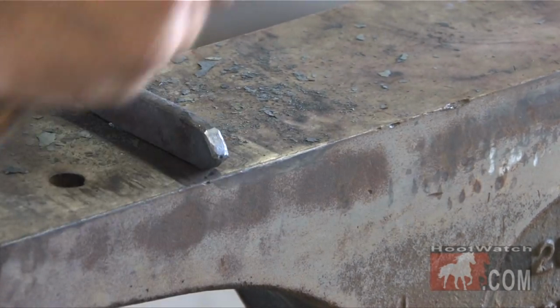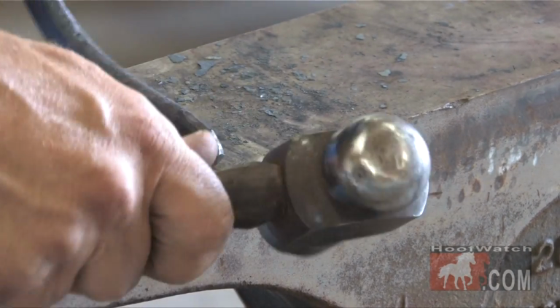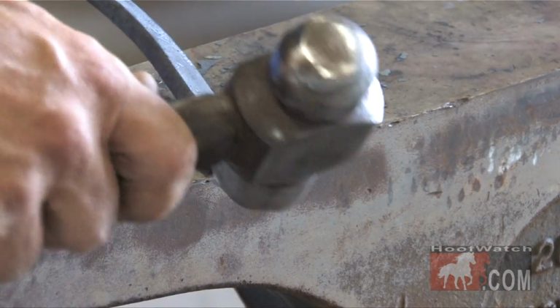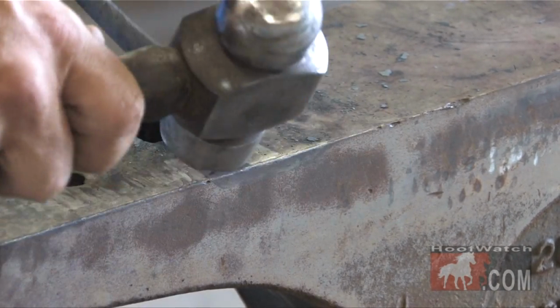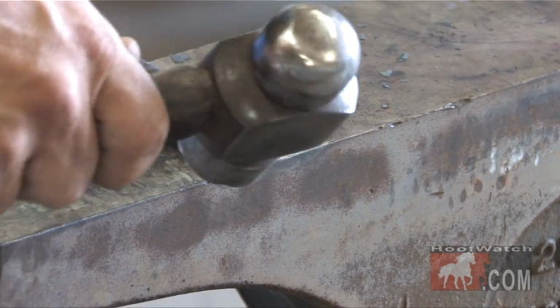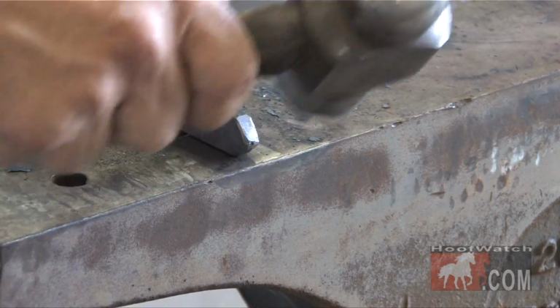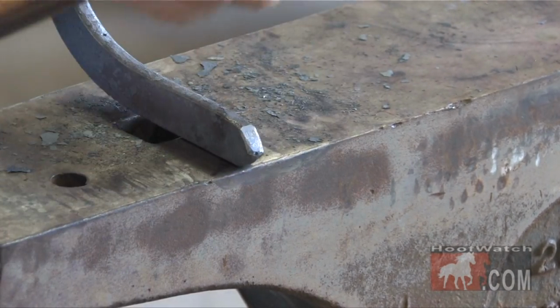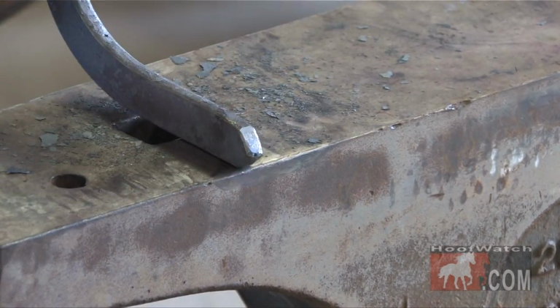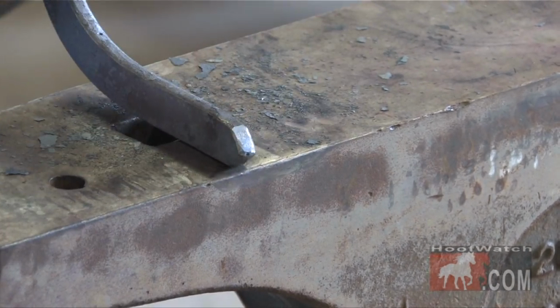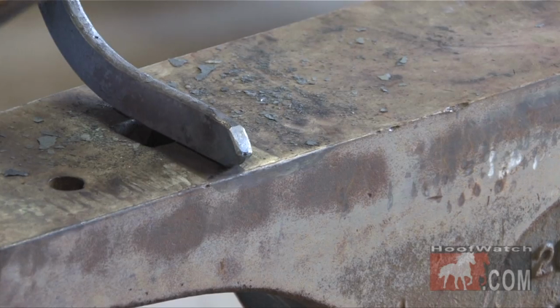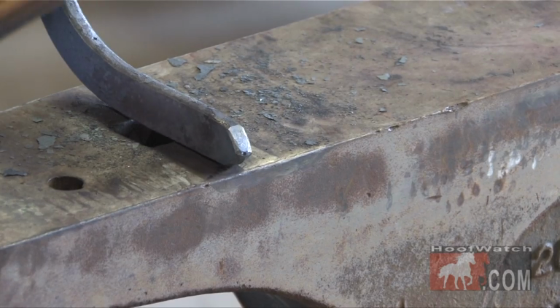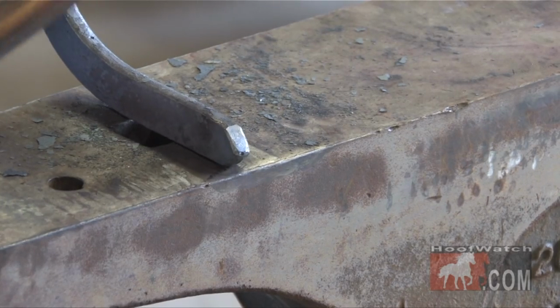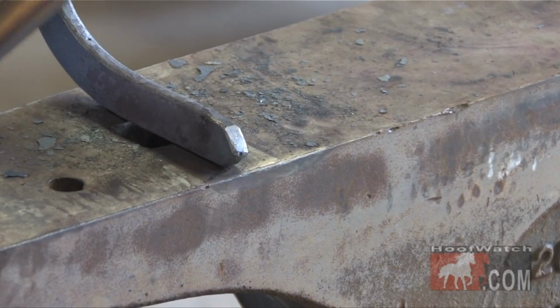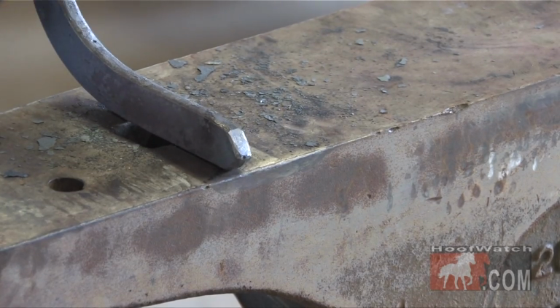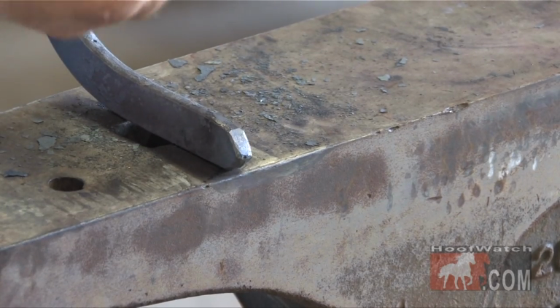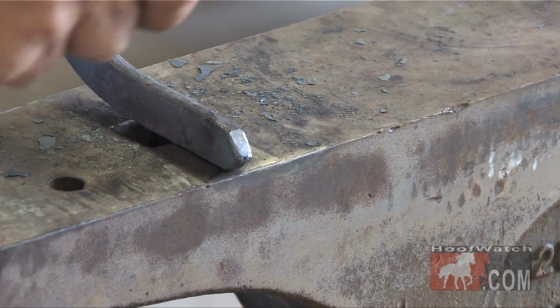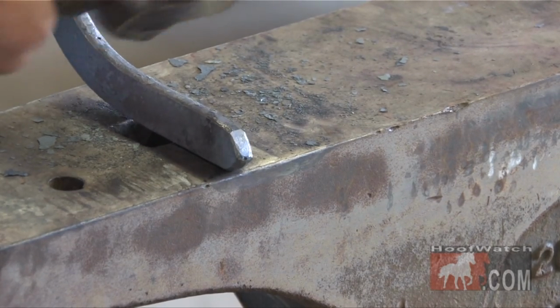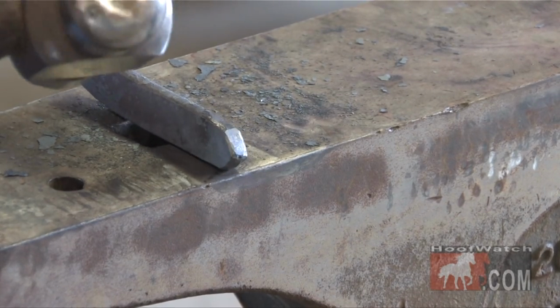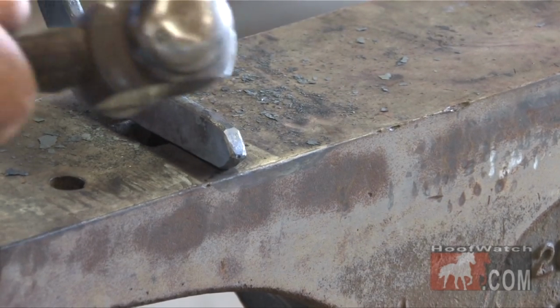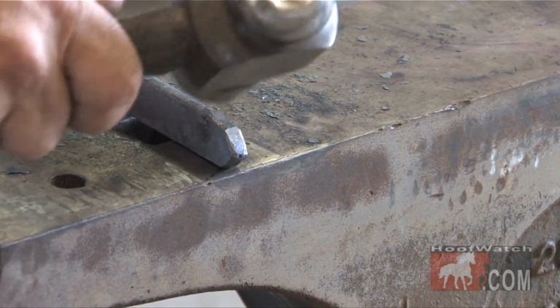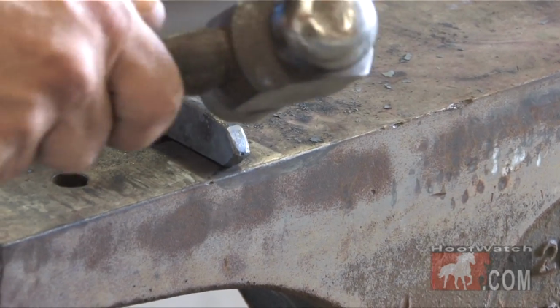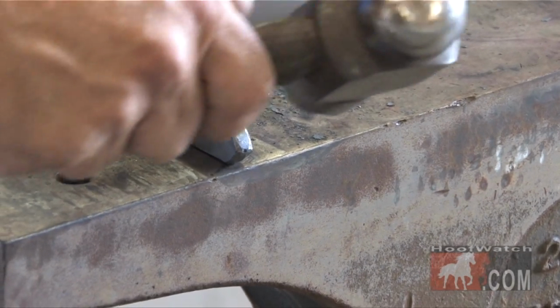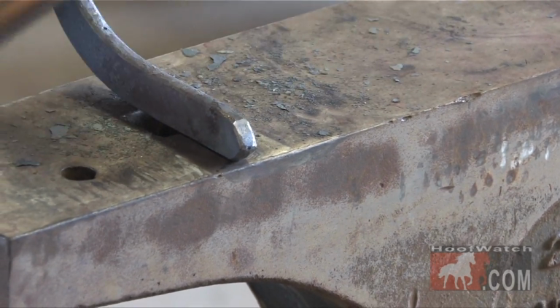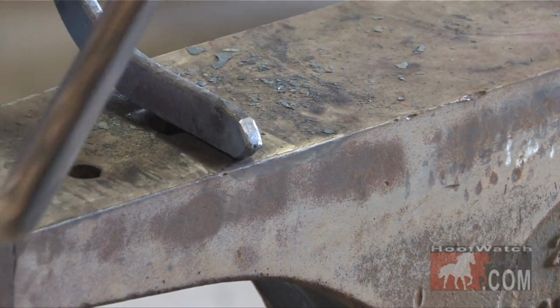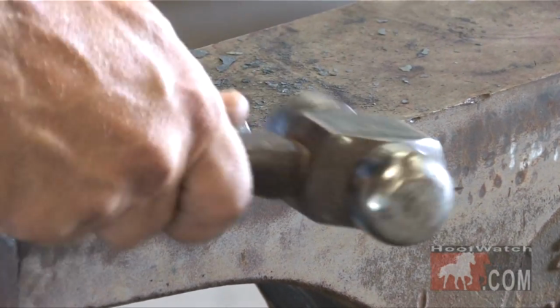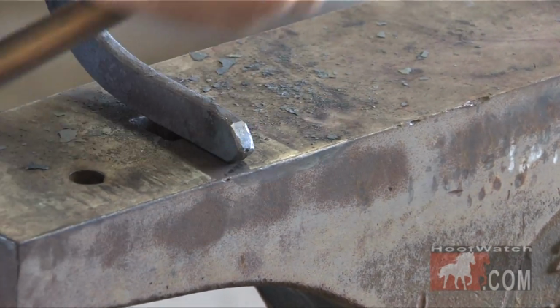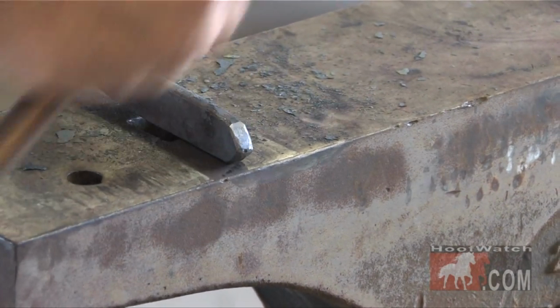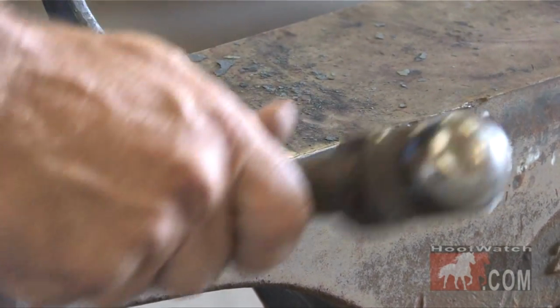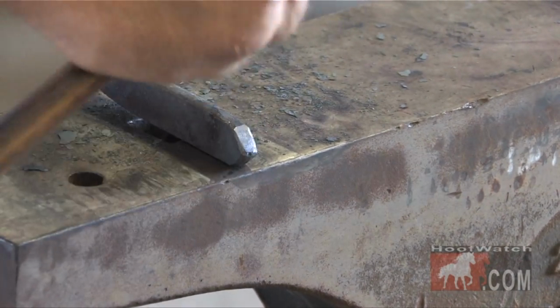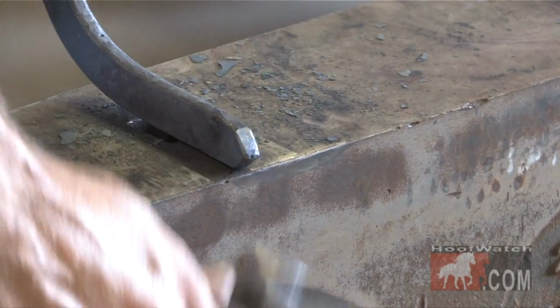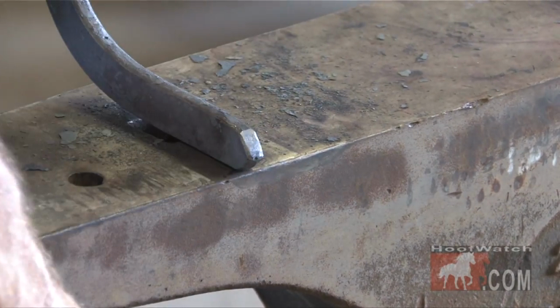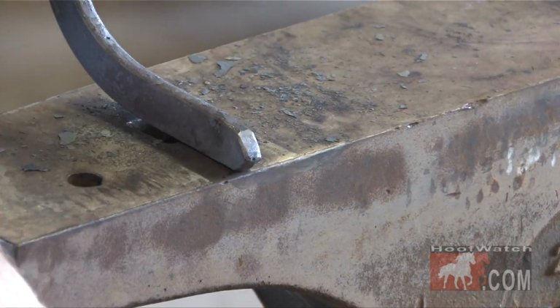I'm going to hold it steady with my tong hand. I've got a brace here to get some fillet. Straight down.